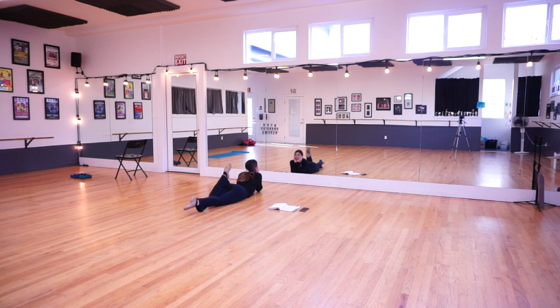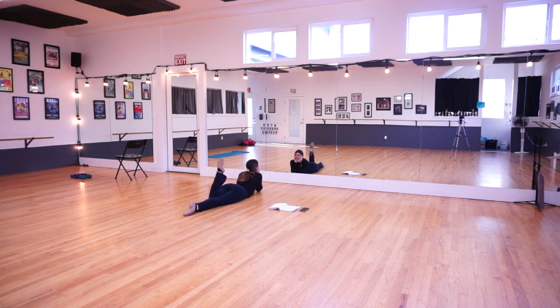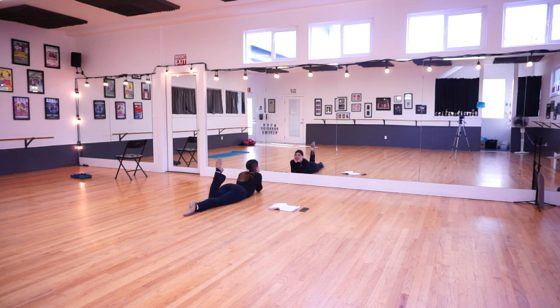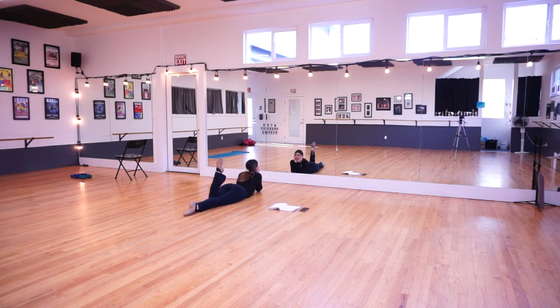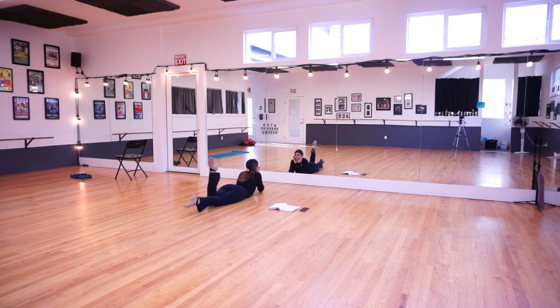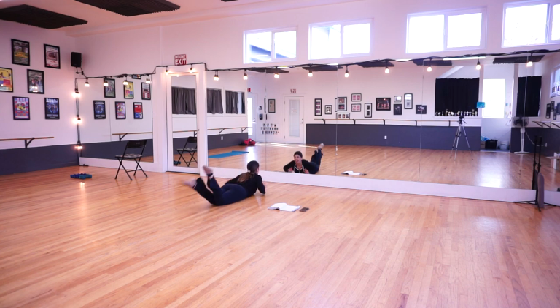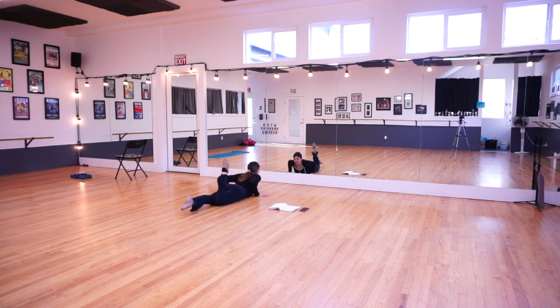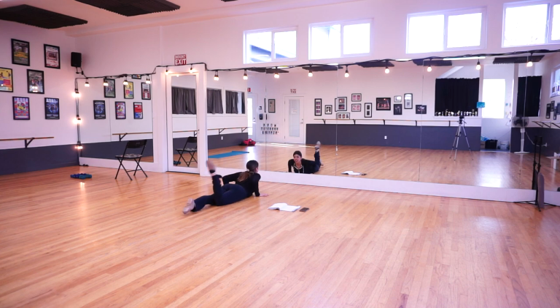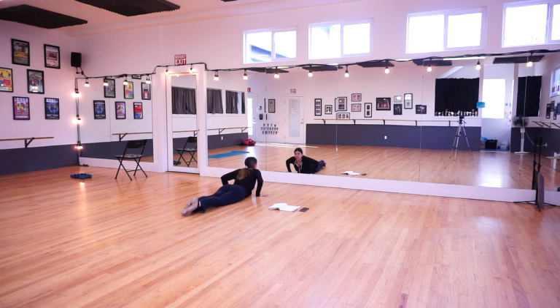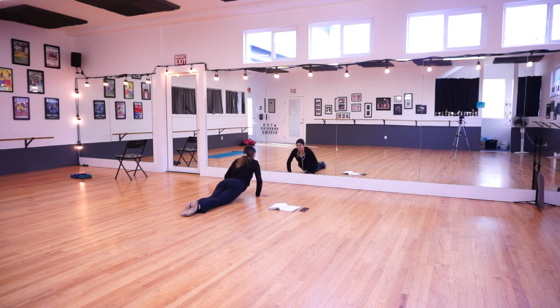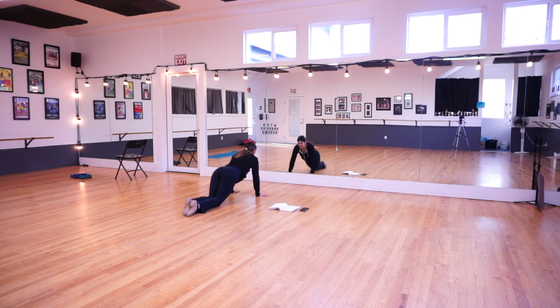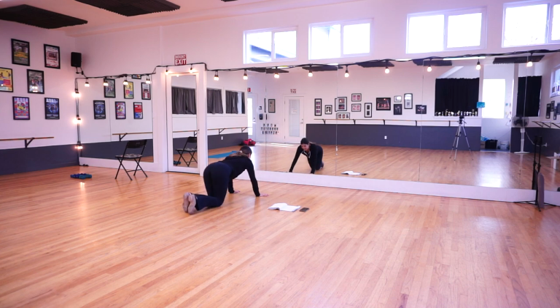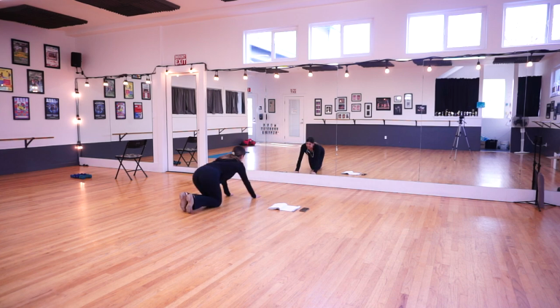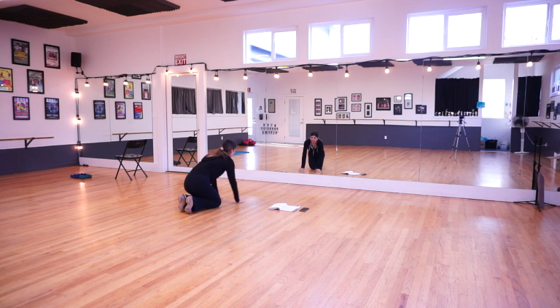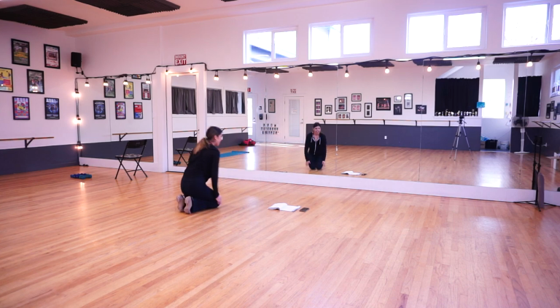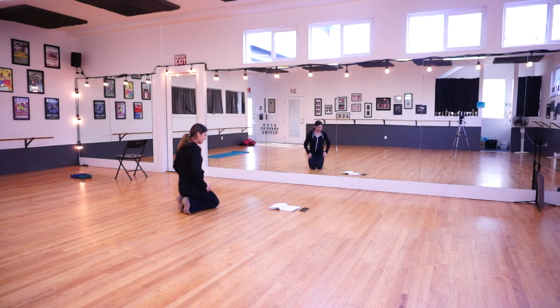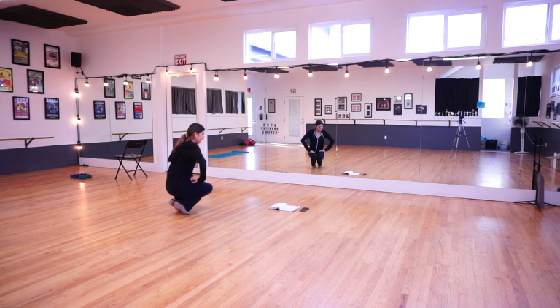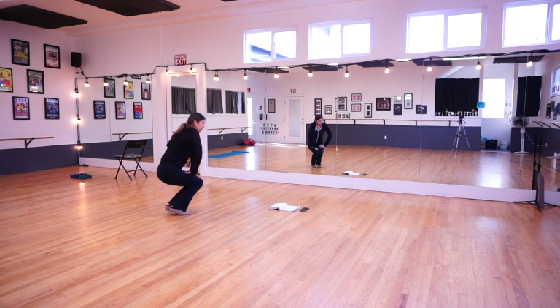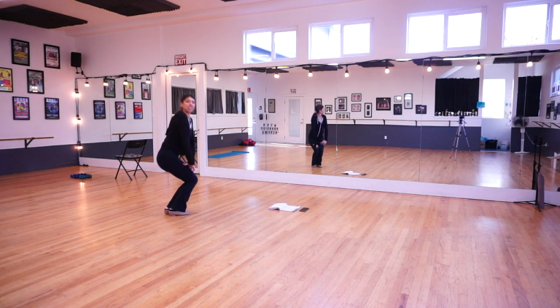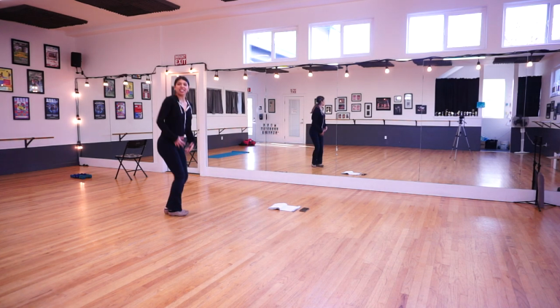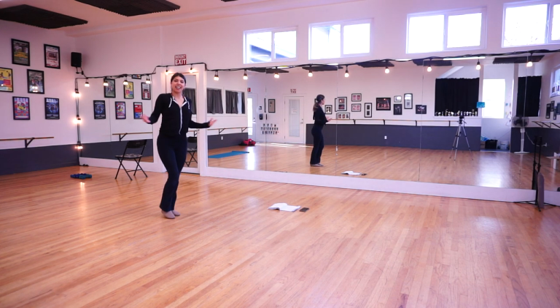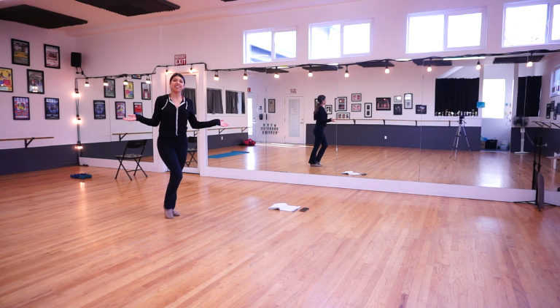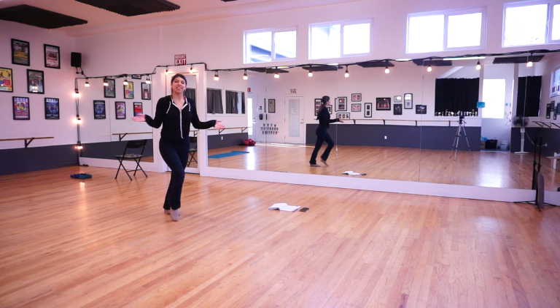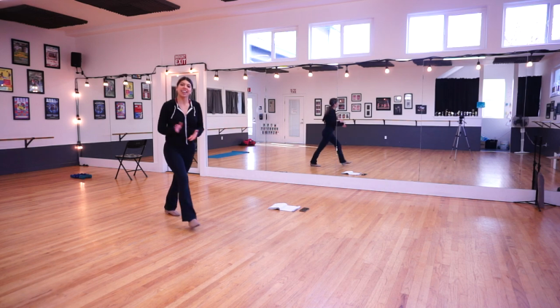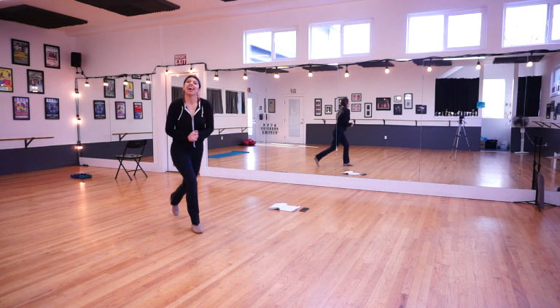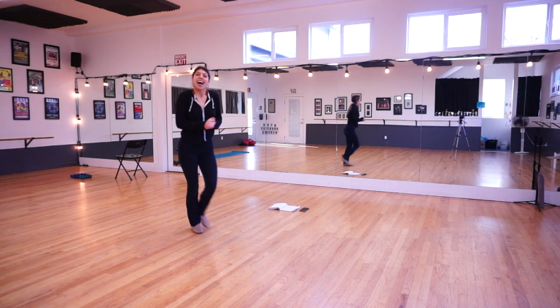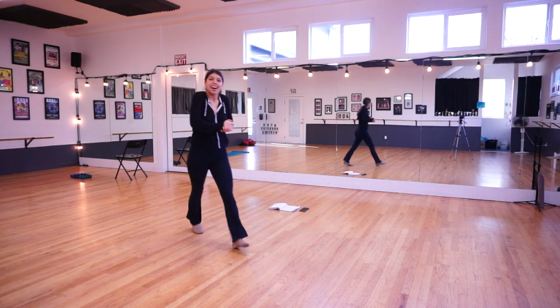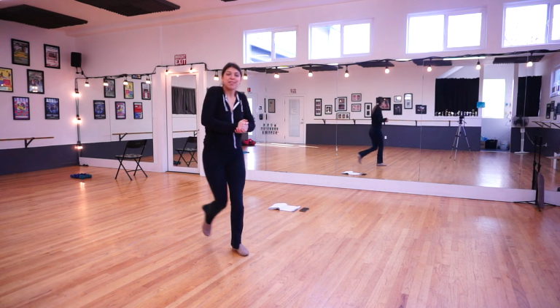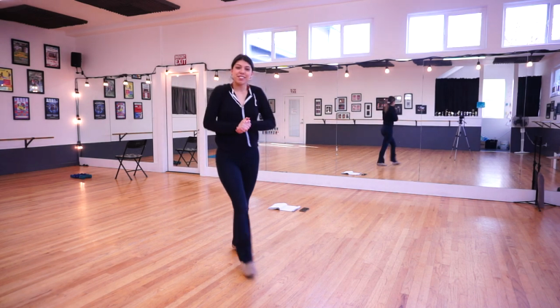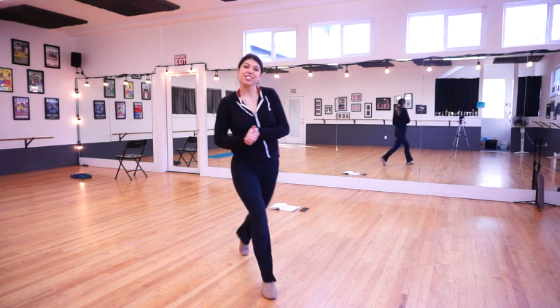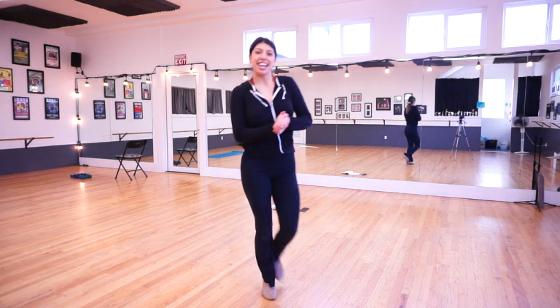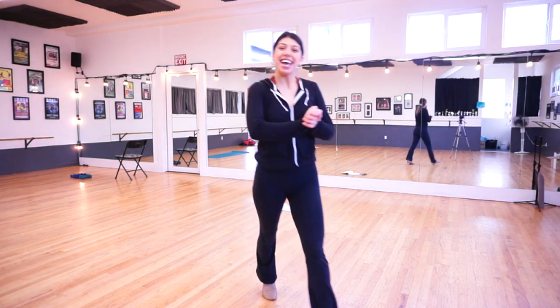Awesome job! Good job, dancers. Thank you for dancing with me. I hope you enjoyed it.